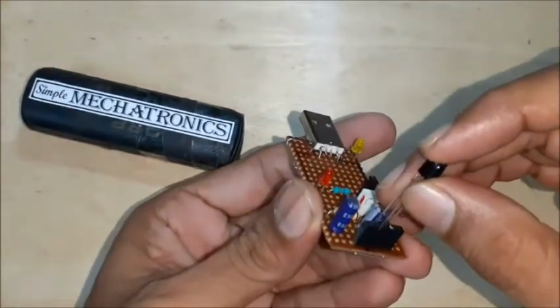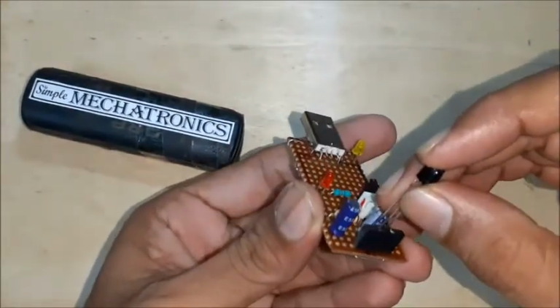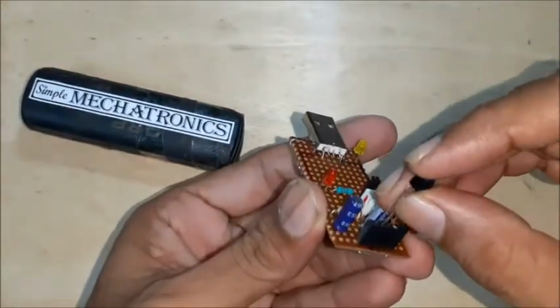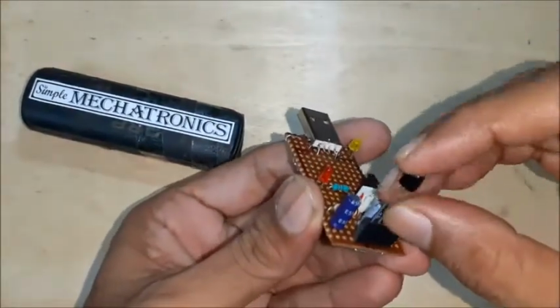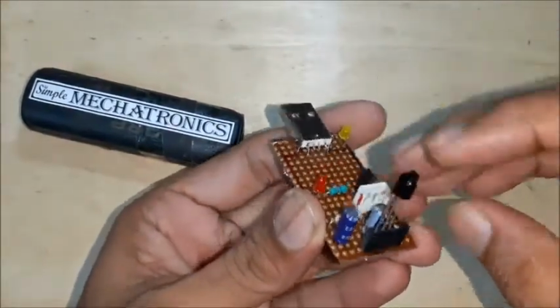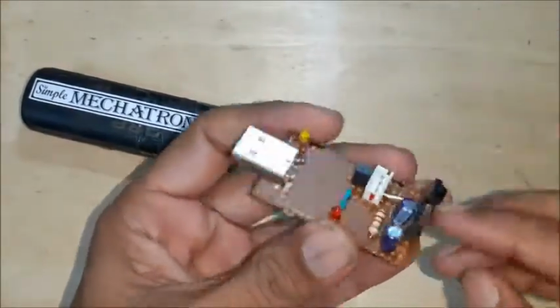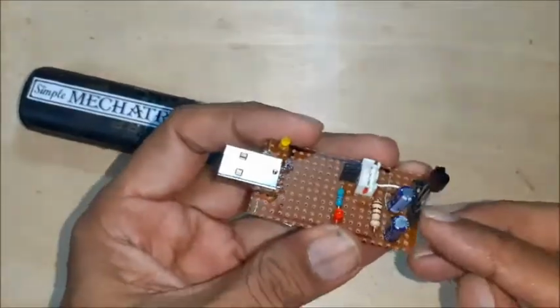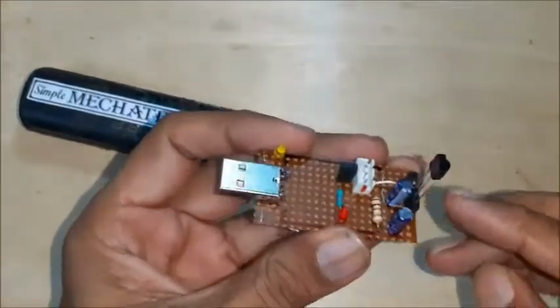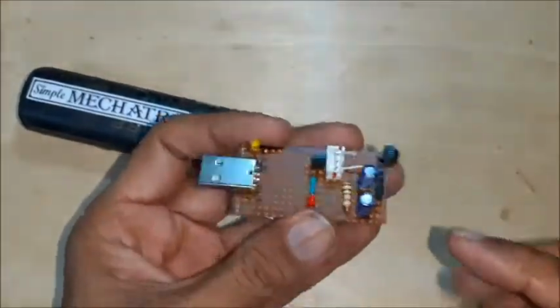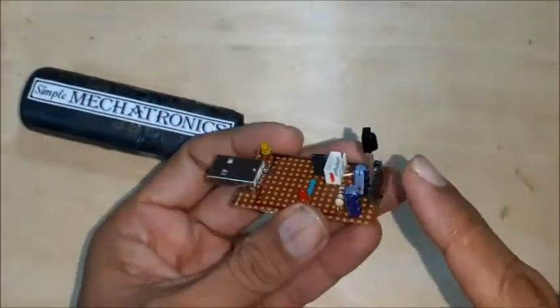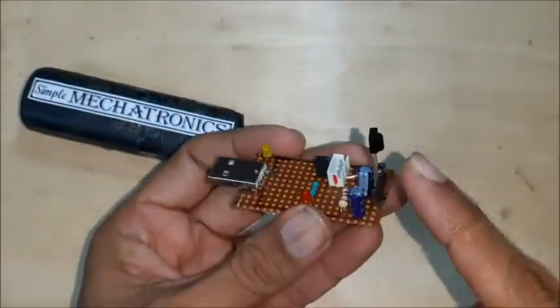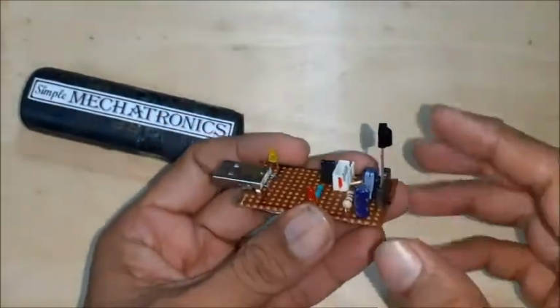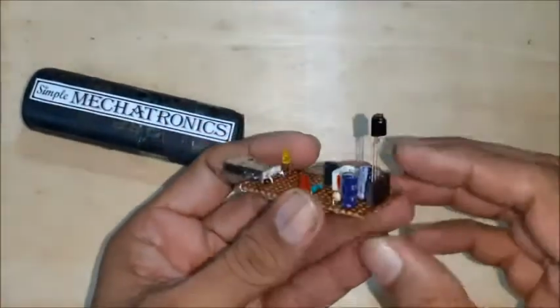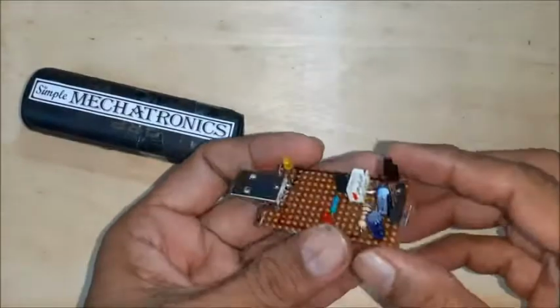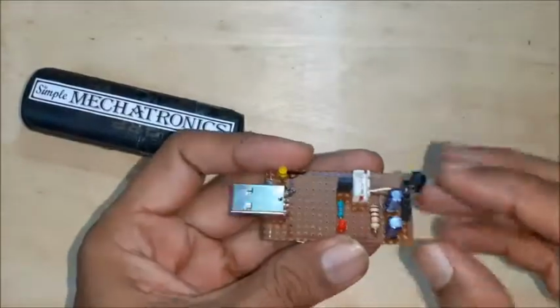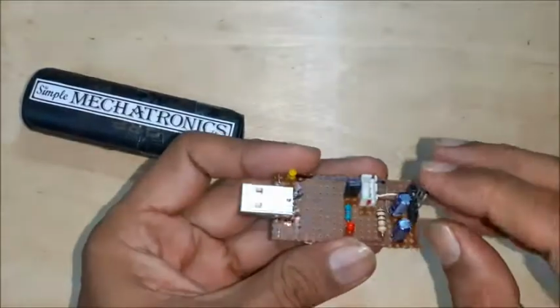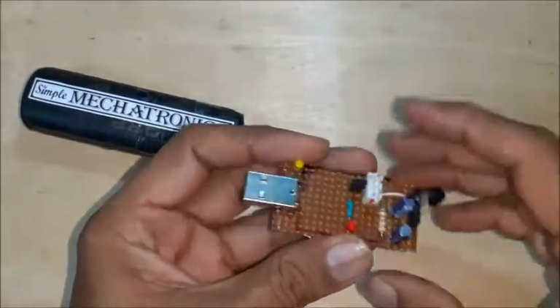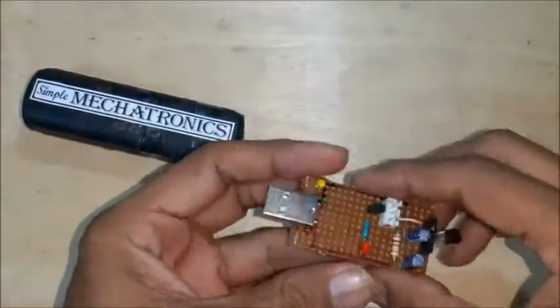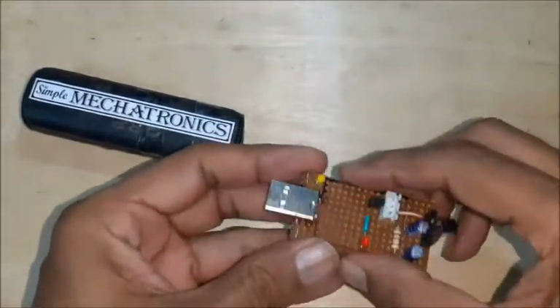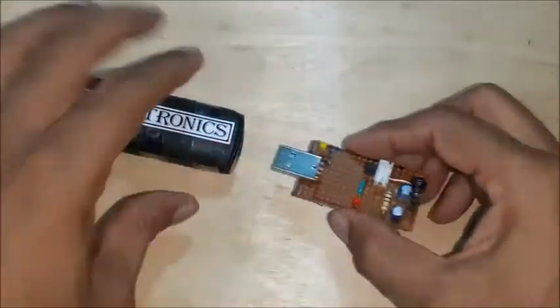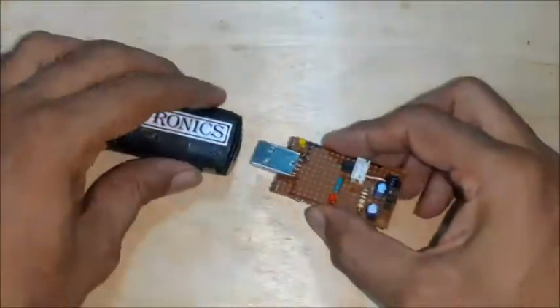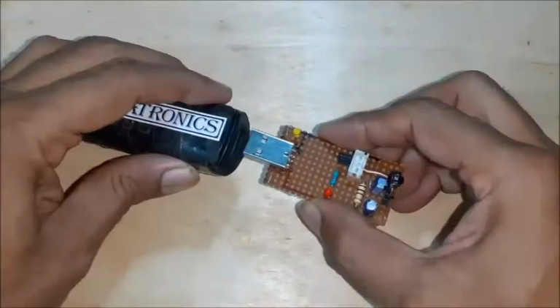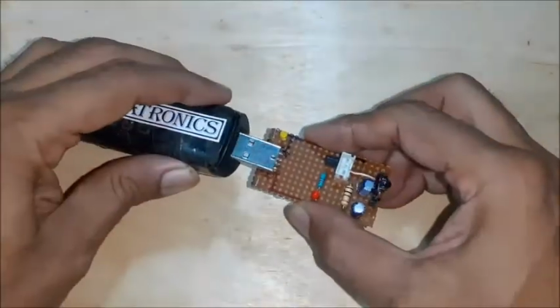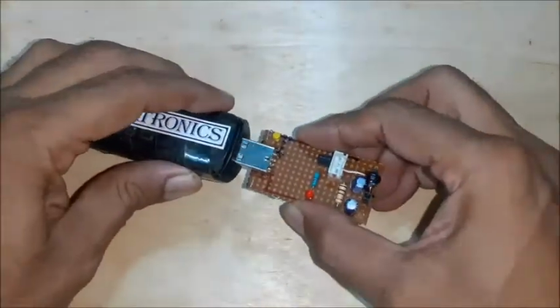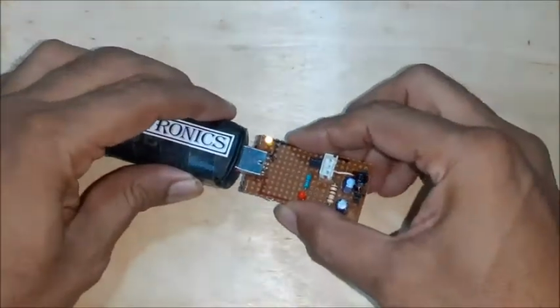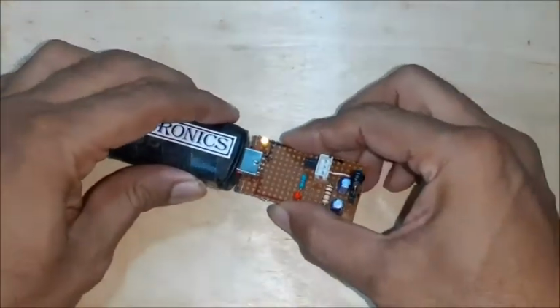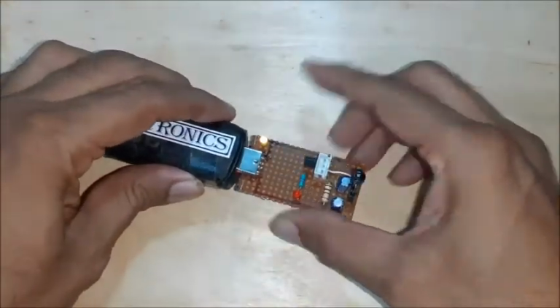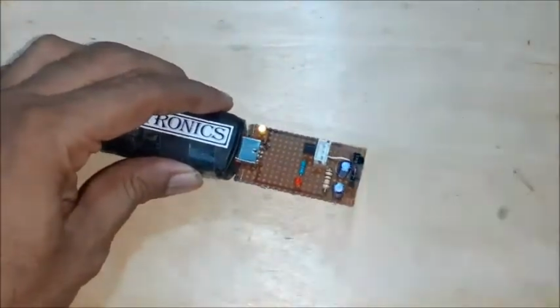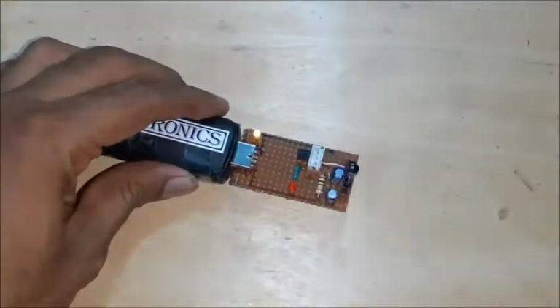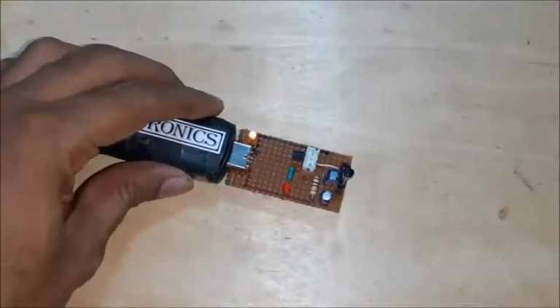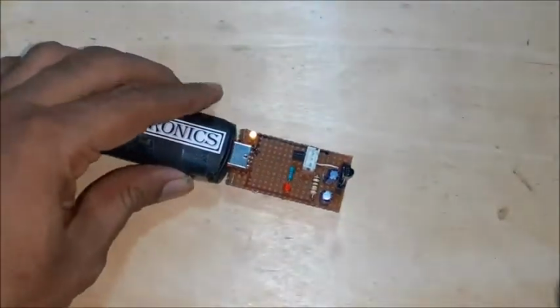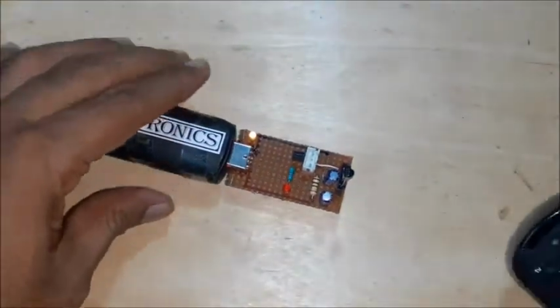Now change the IR sensor, again connect to USB supply, then test the IR sensor using any remote.